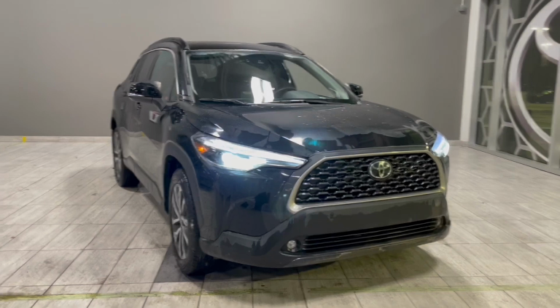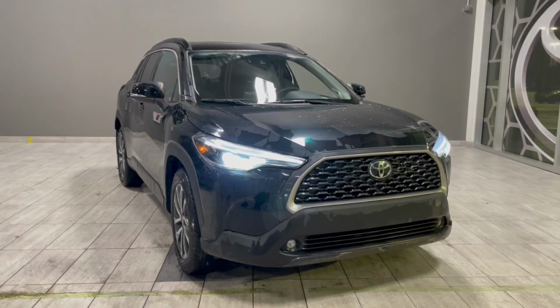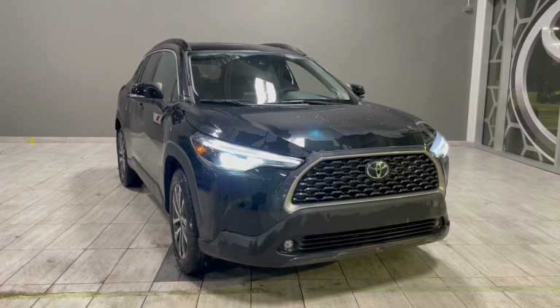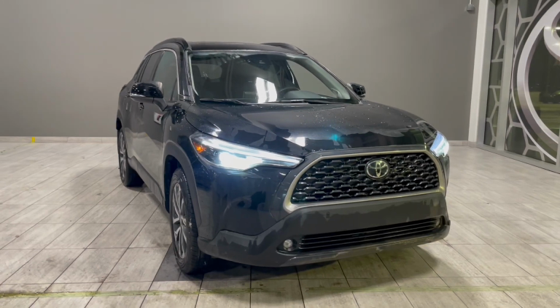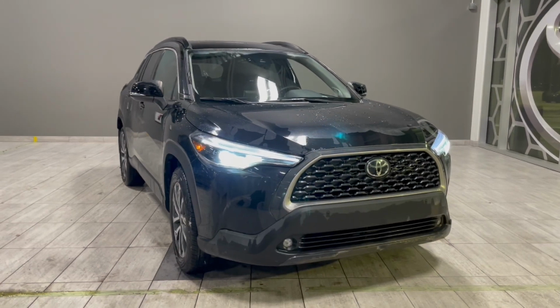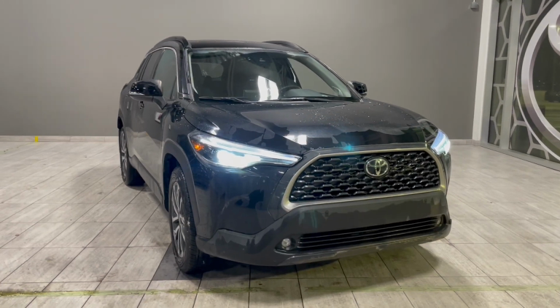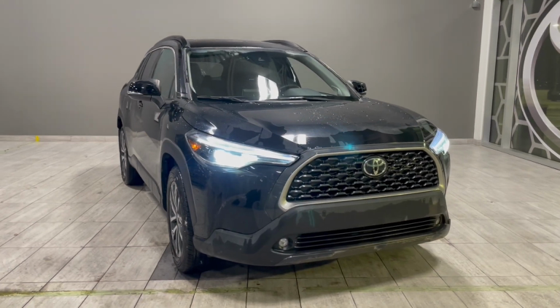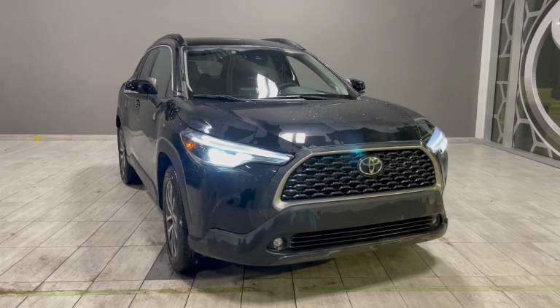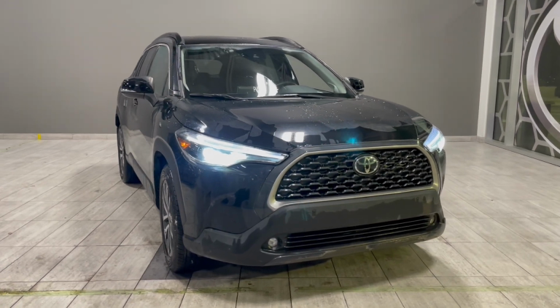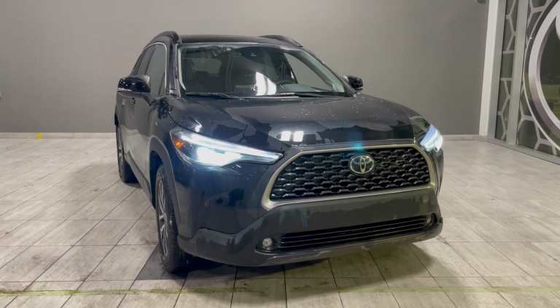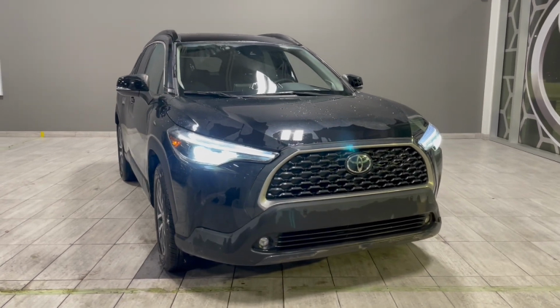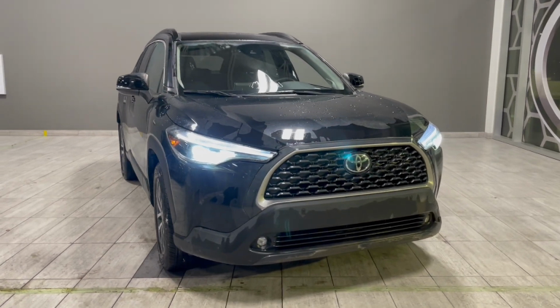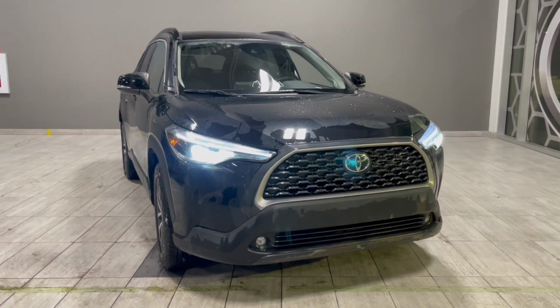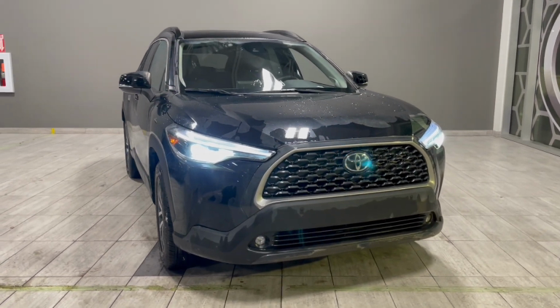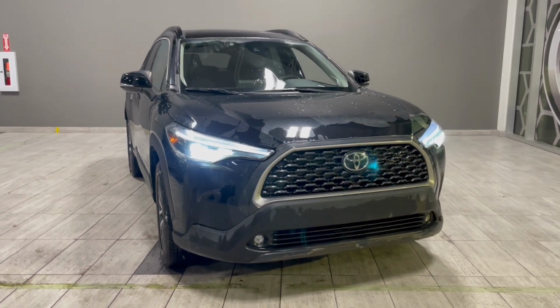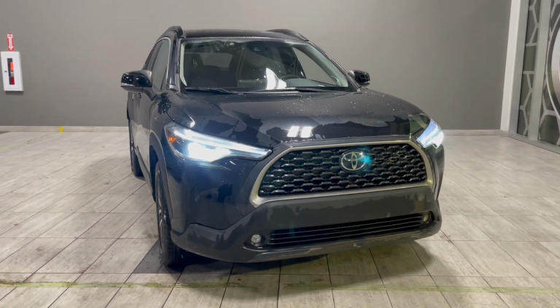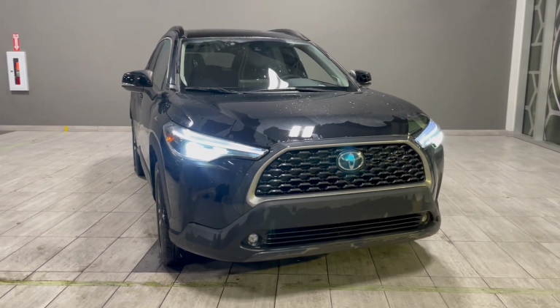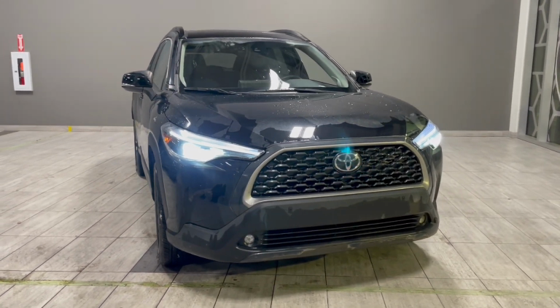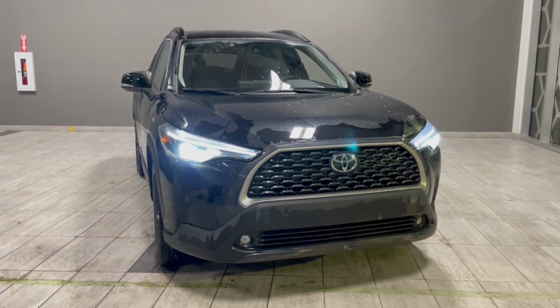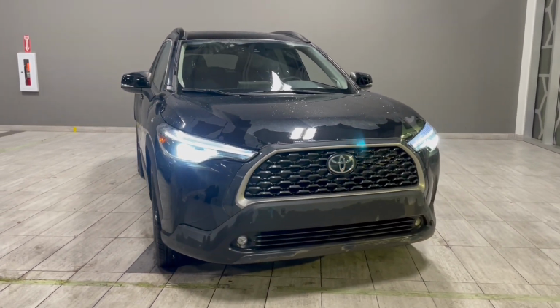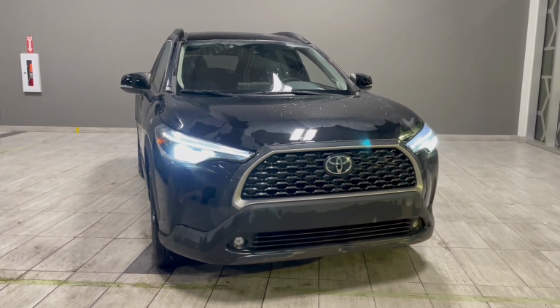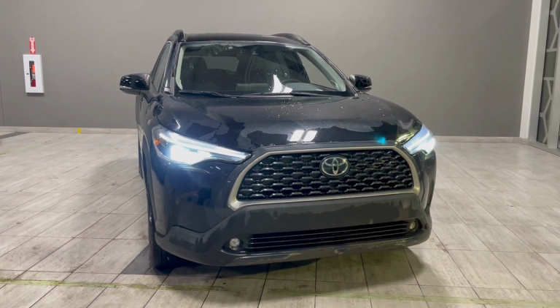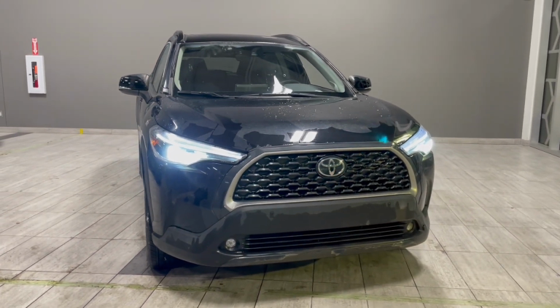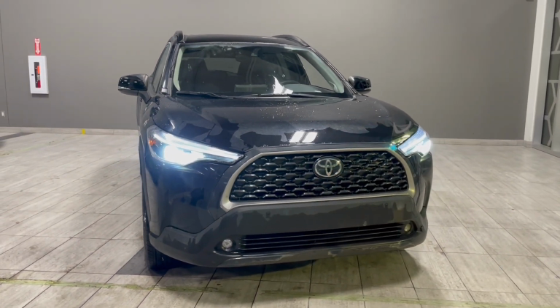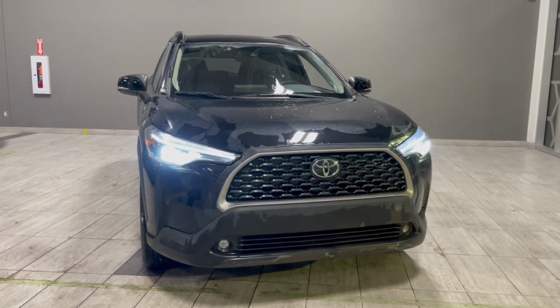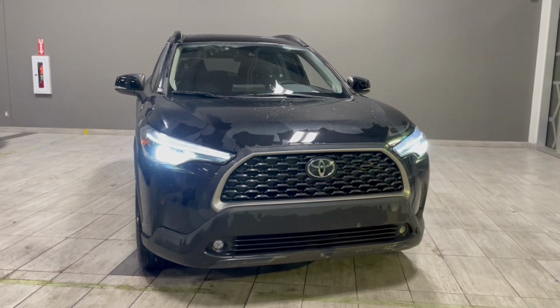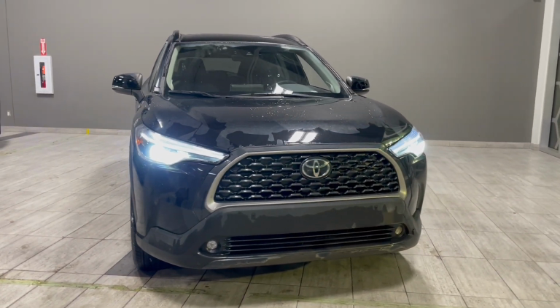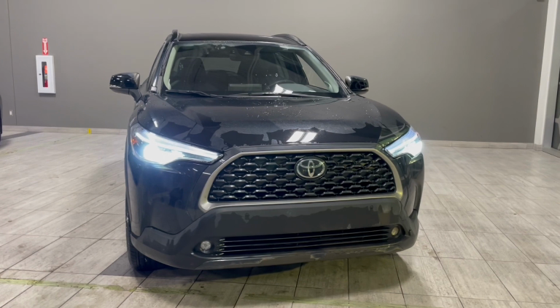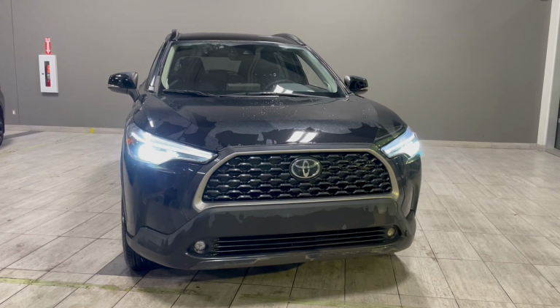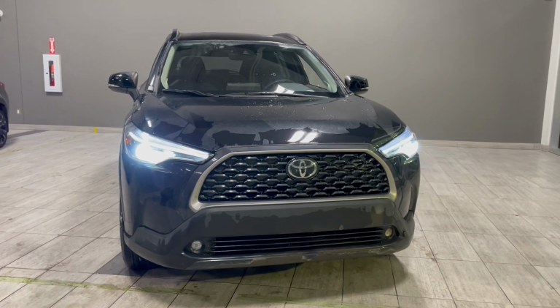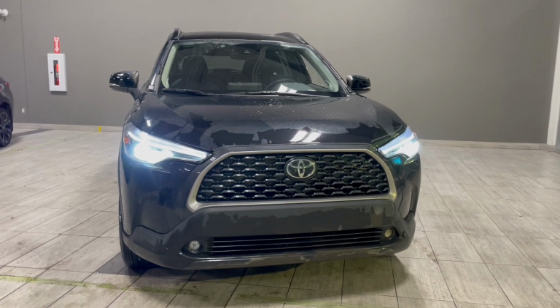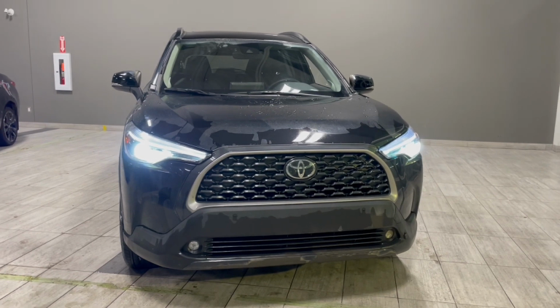Welcome back to another video walk around. Today we have a 2022 Toyota Corolla Cross XLE in the color black.